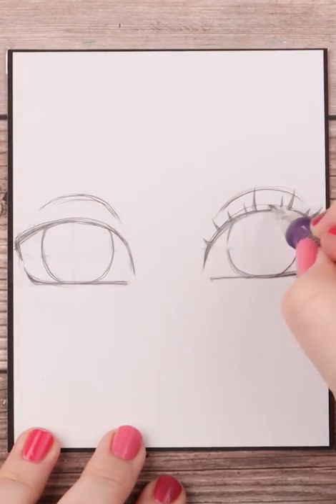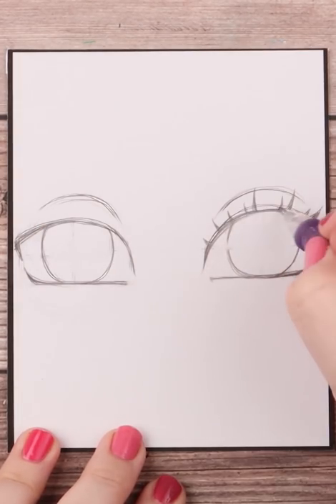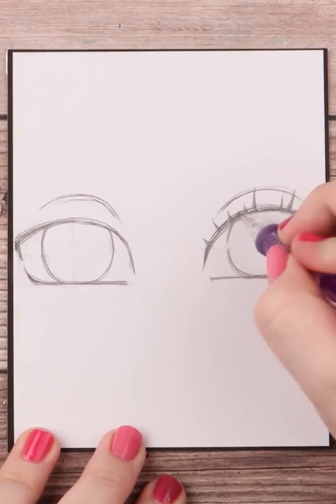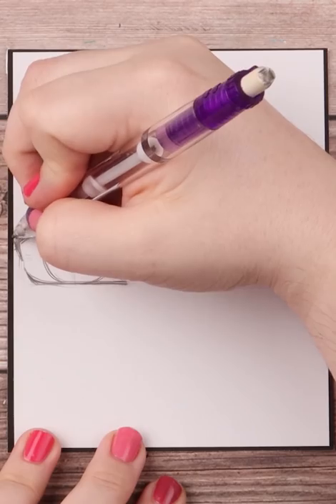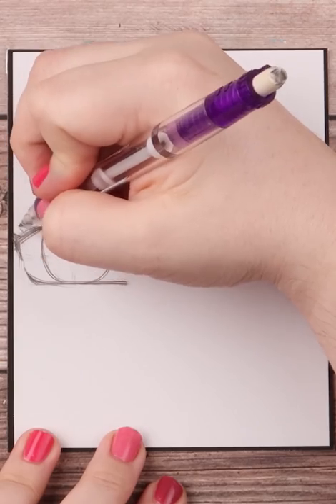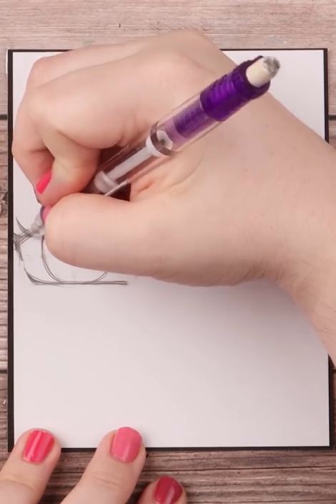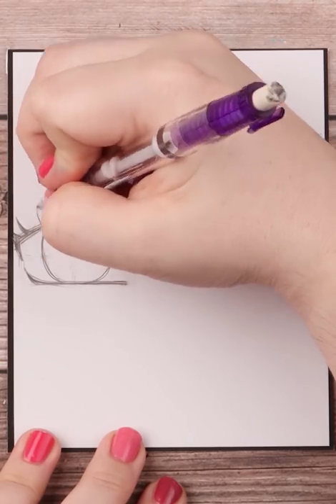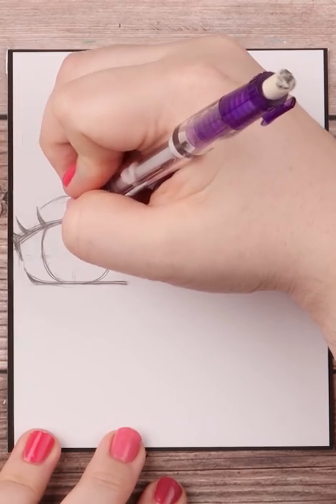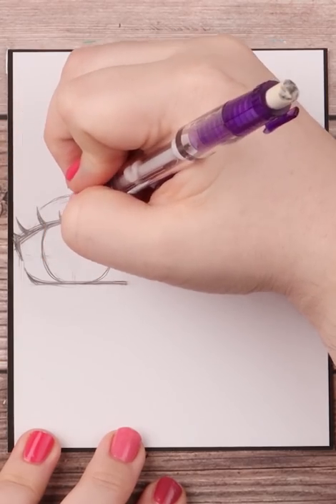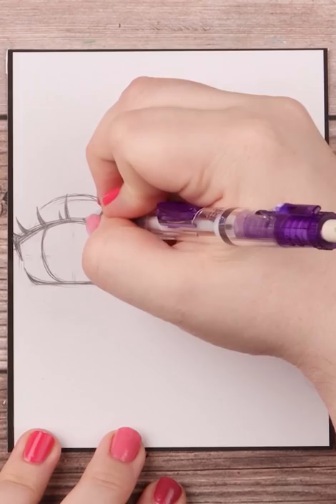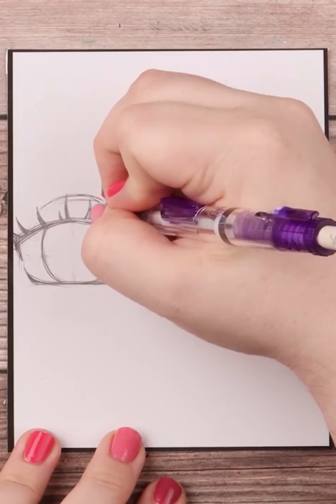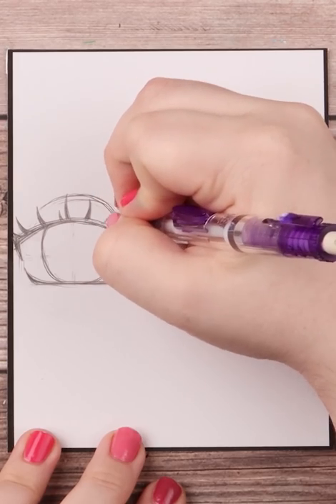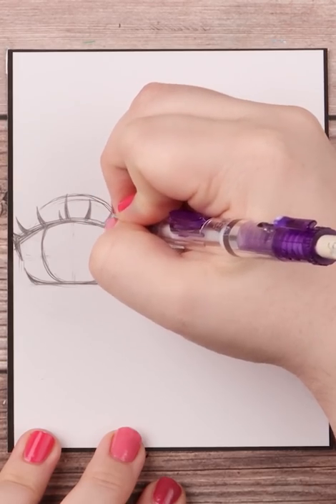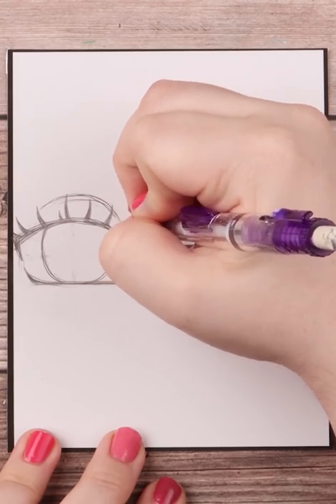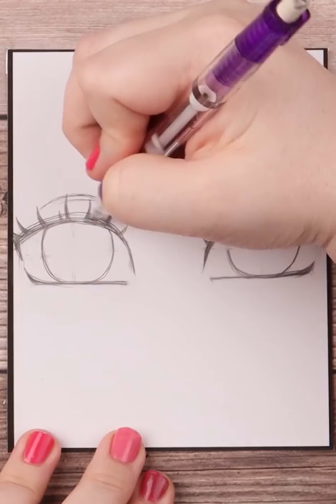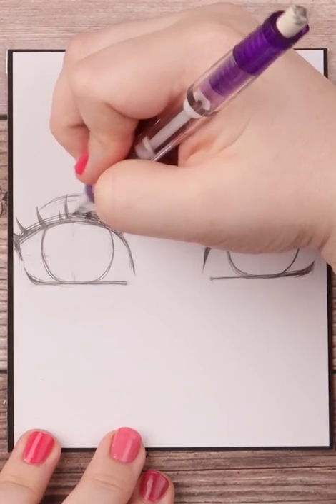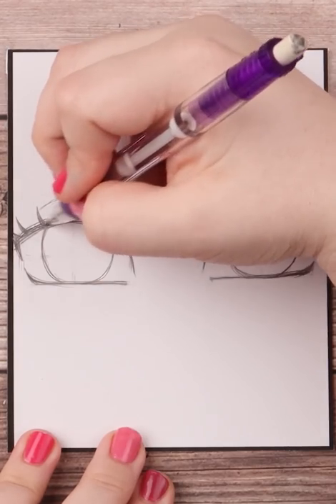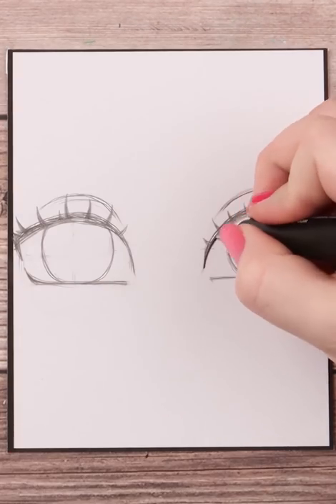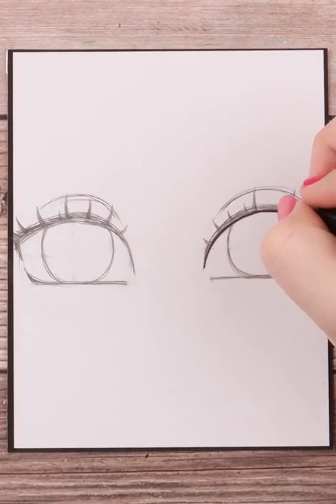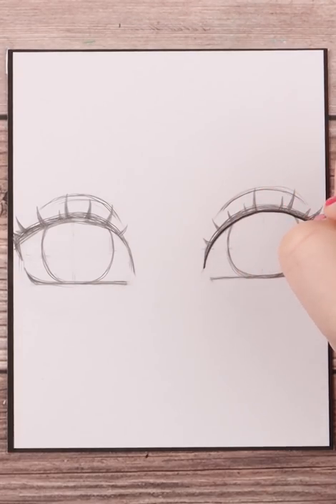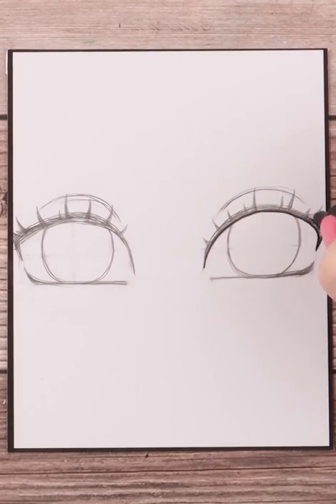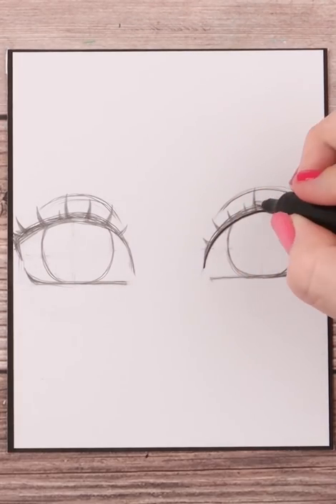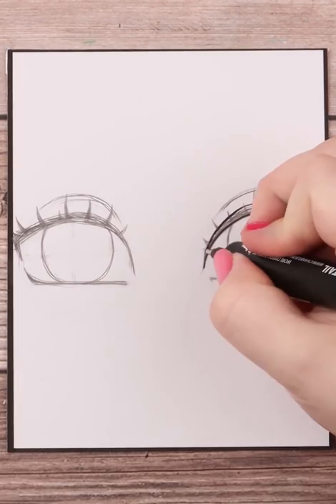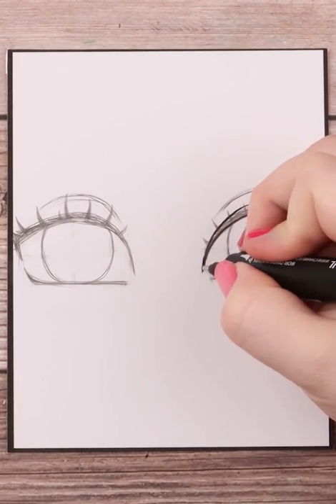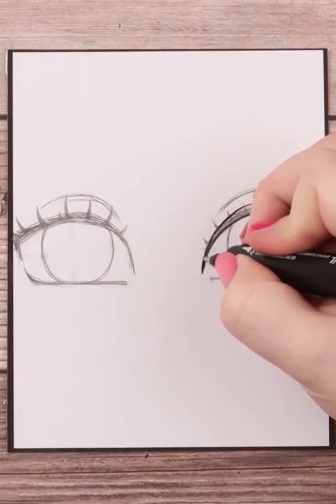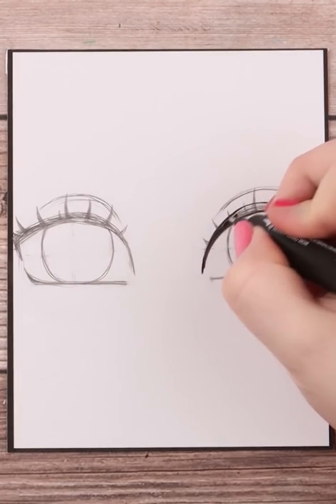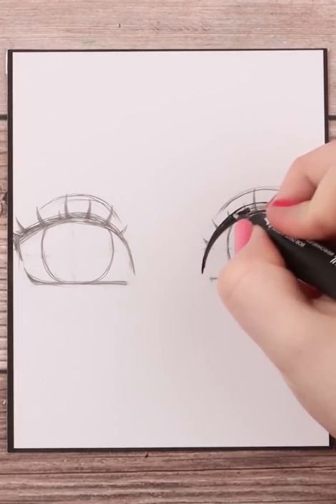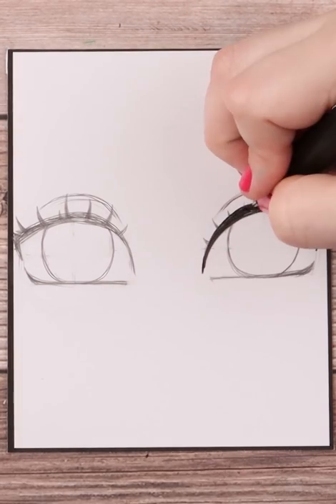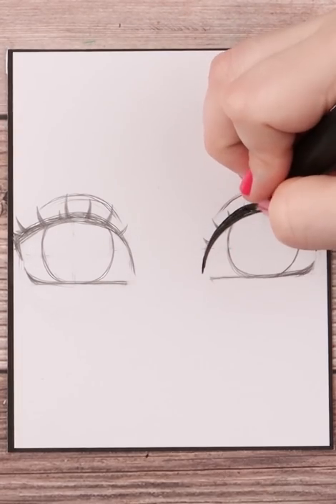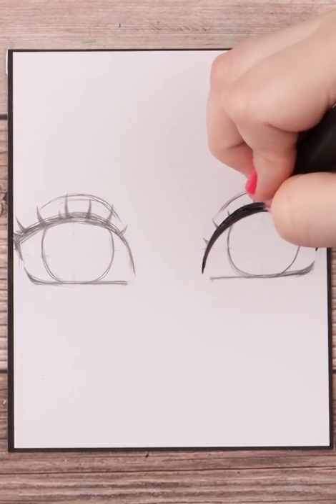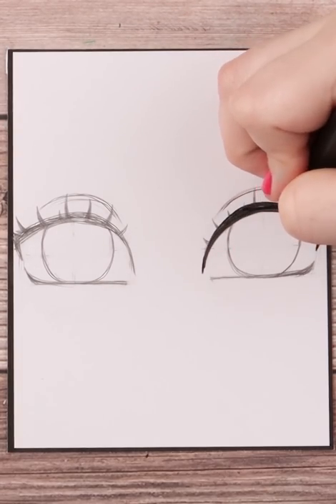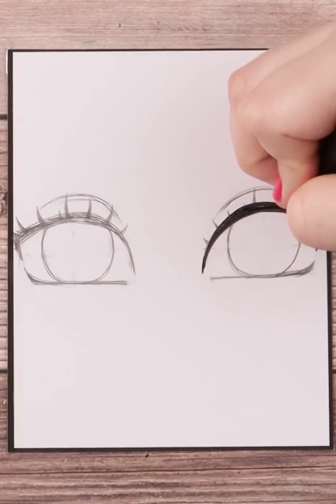After that, add some lashes, thicken the lash line, and start inking. Here I'm using an alcohol-proof fineliner.